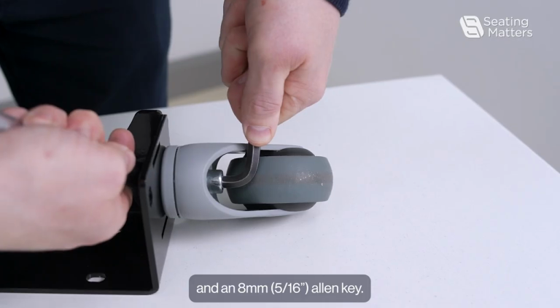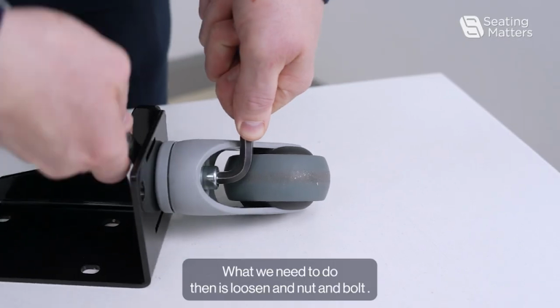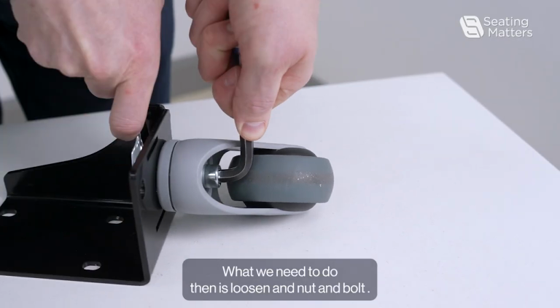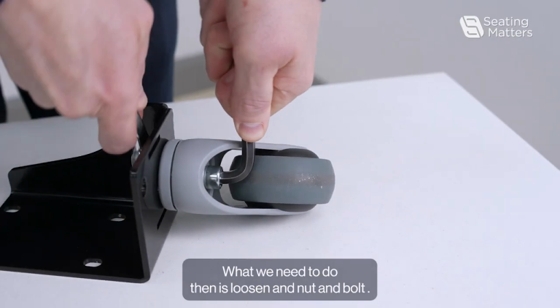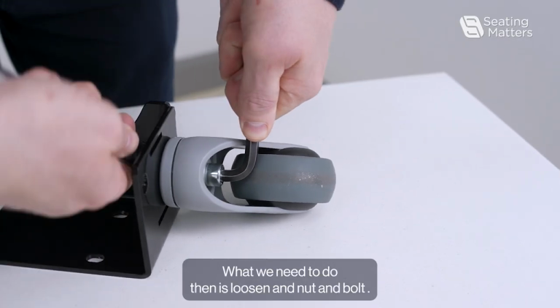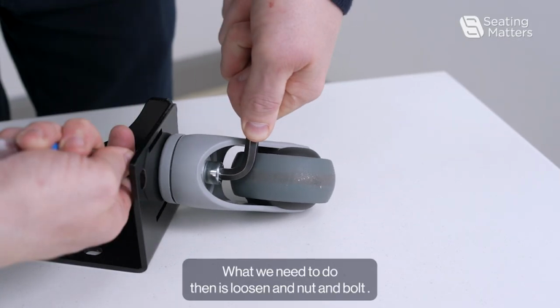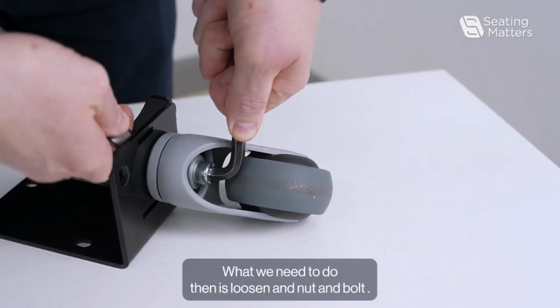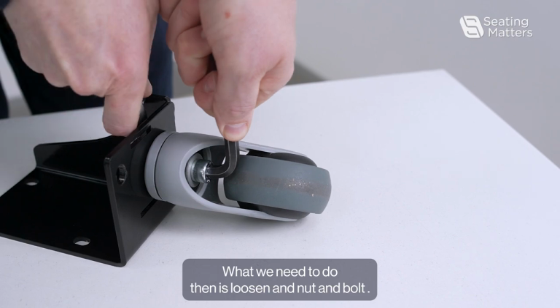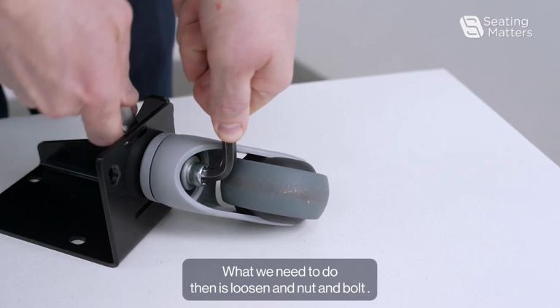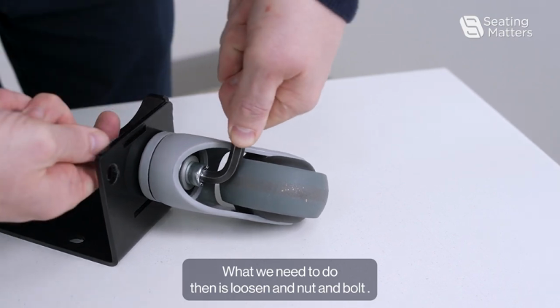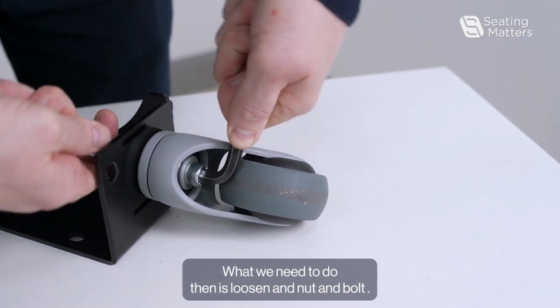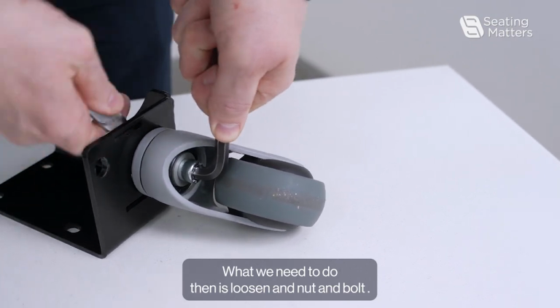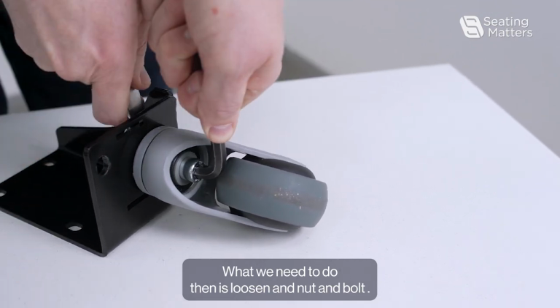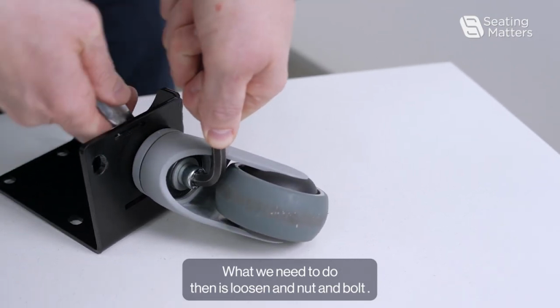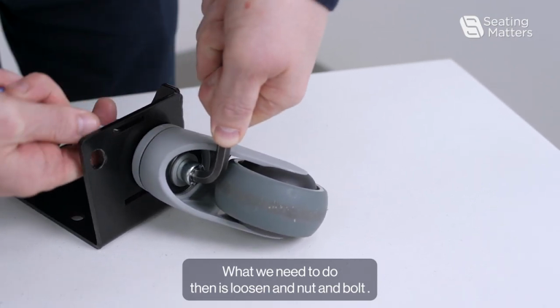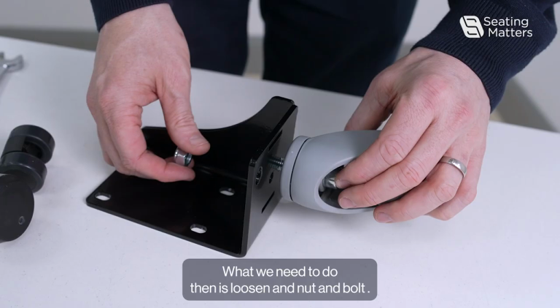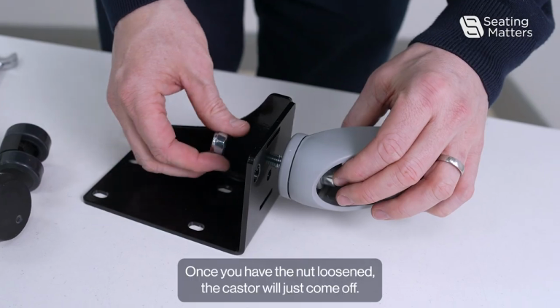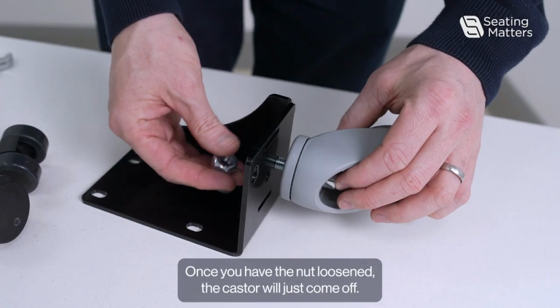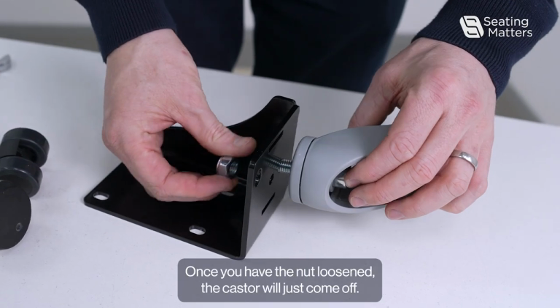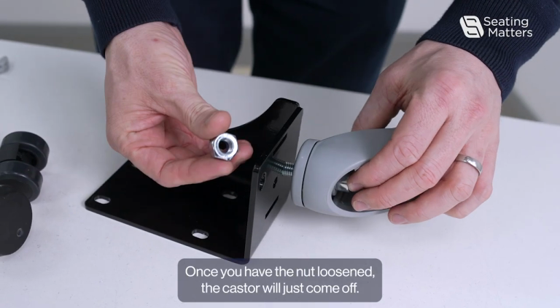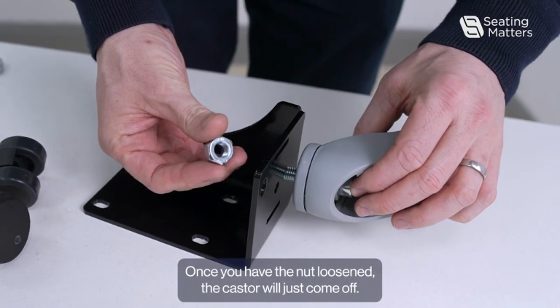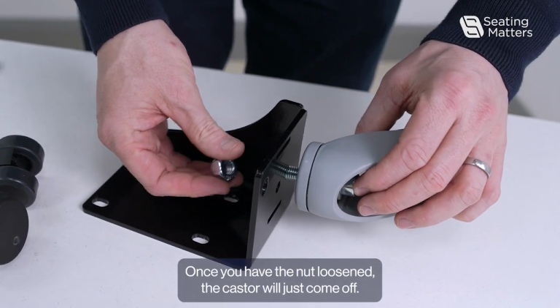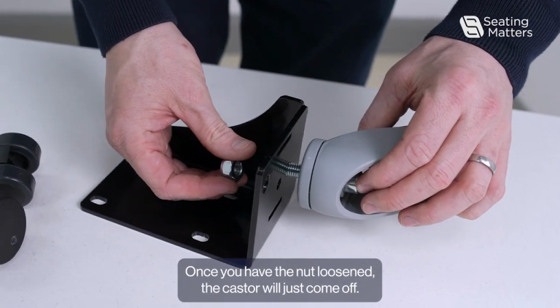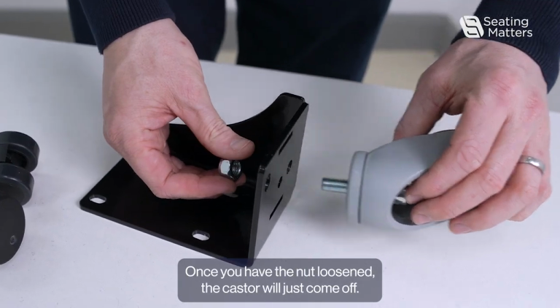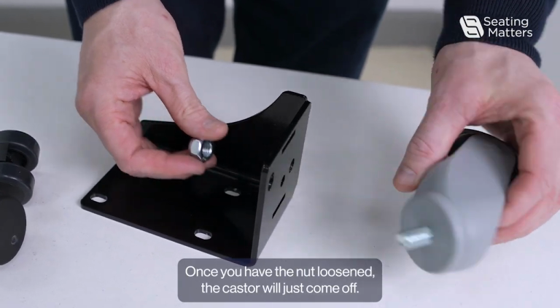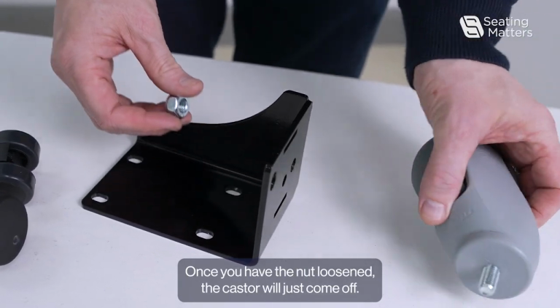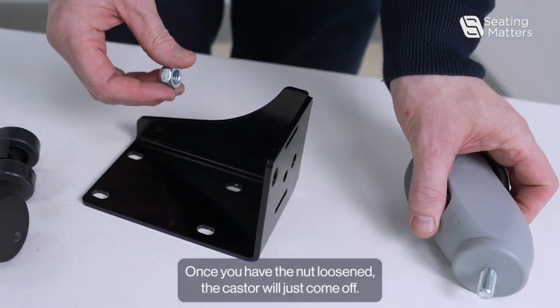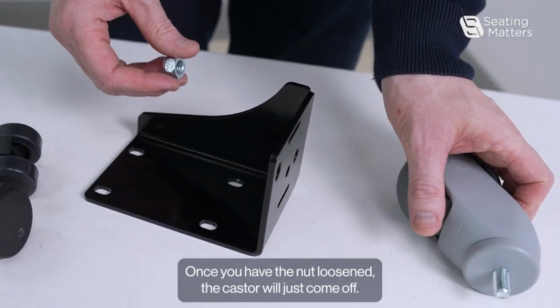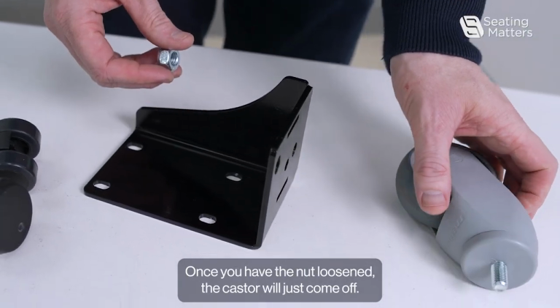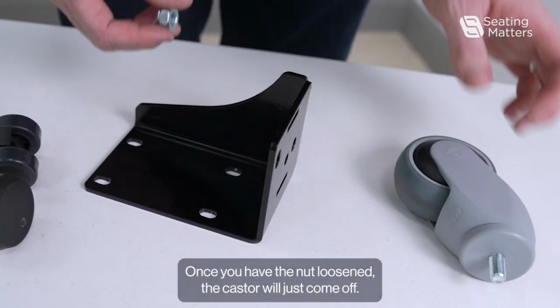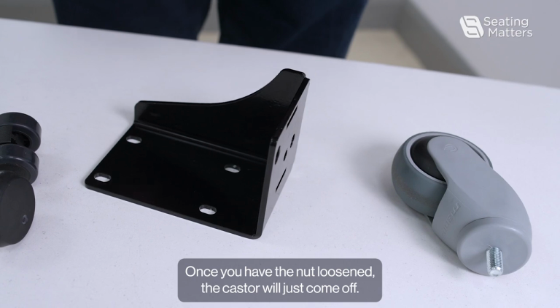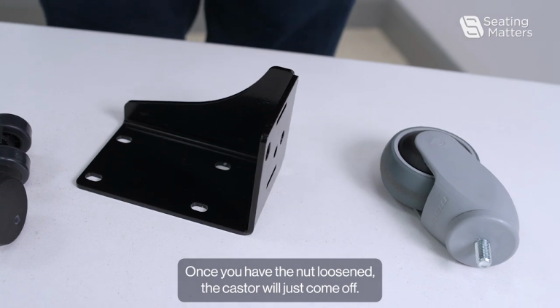What we need to do then is loosen the nut and bolt. Once you have the nut loosened, the caster will just come off.